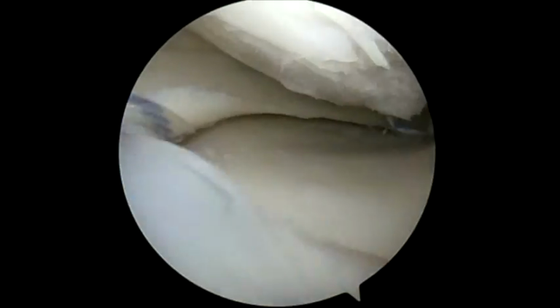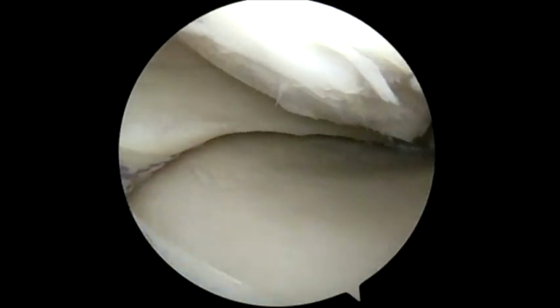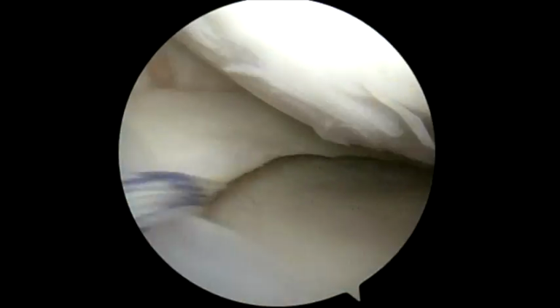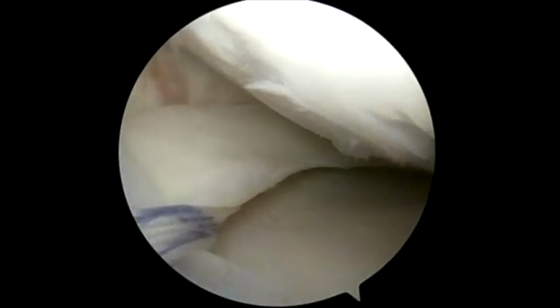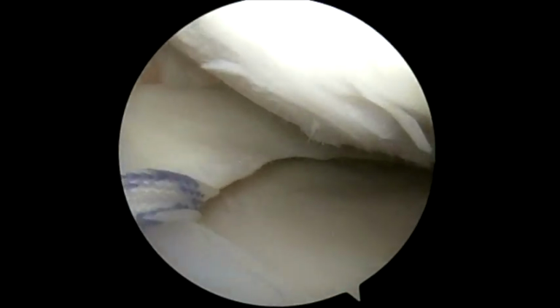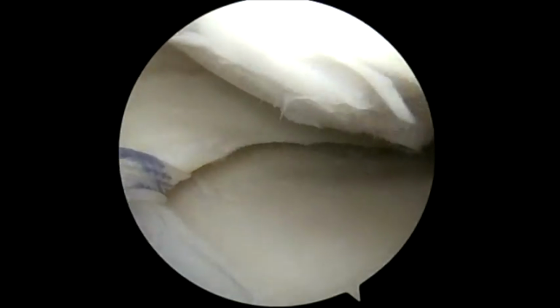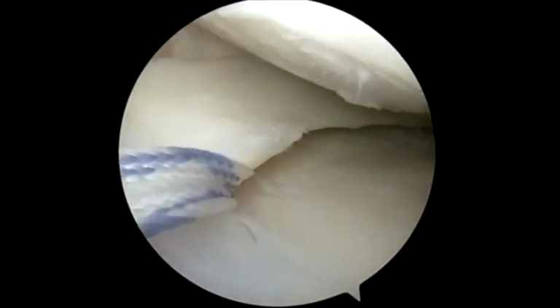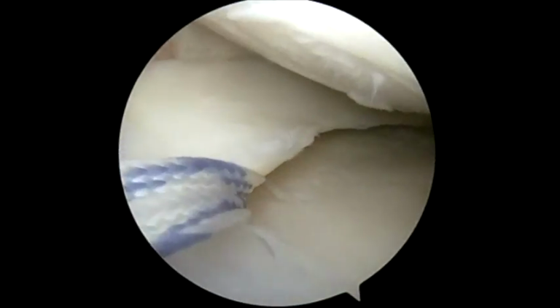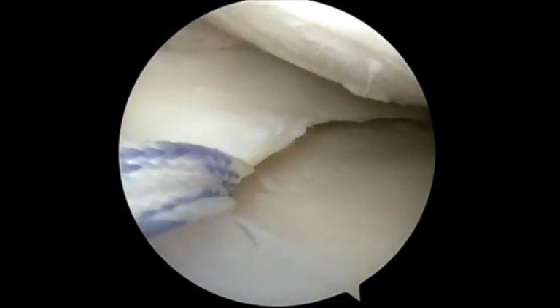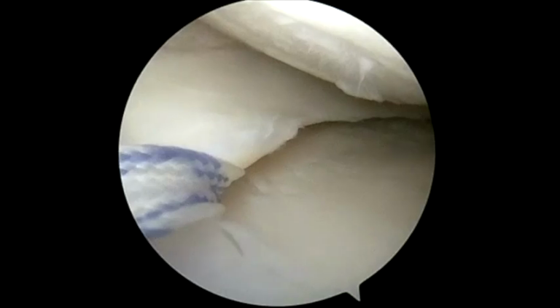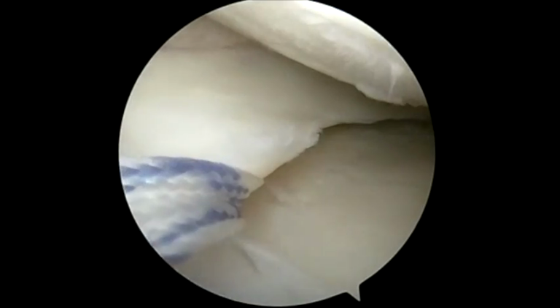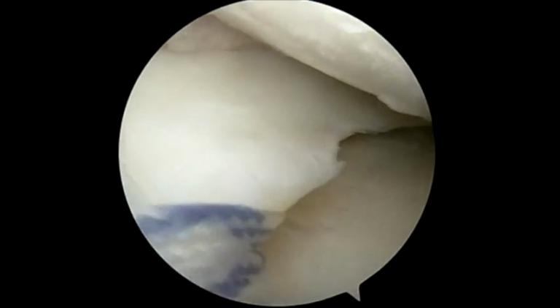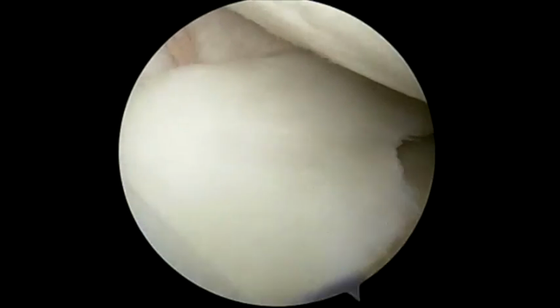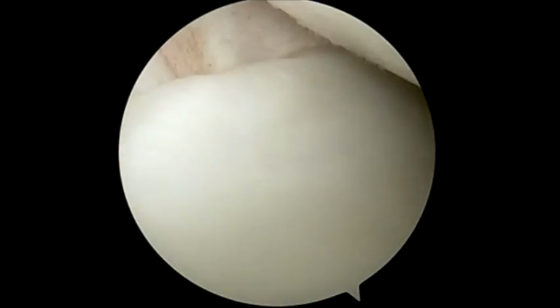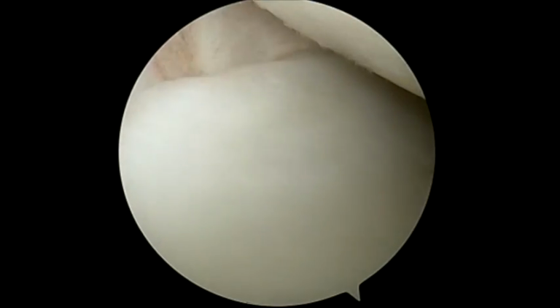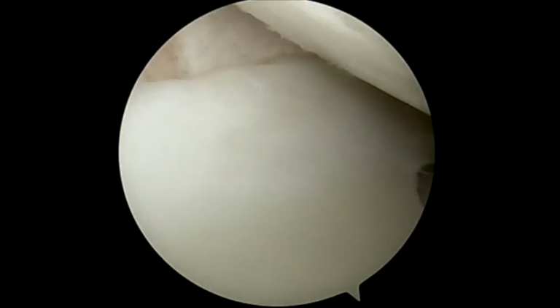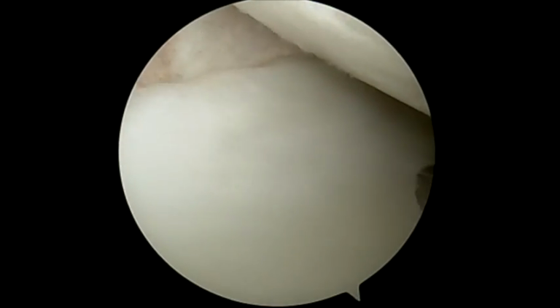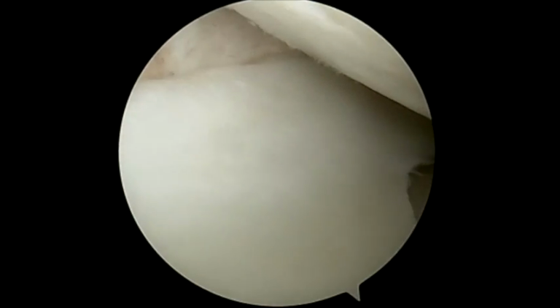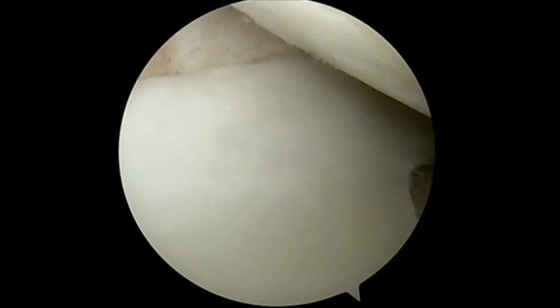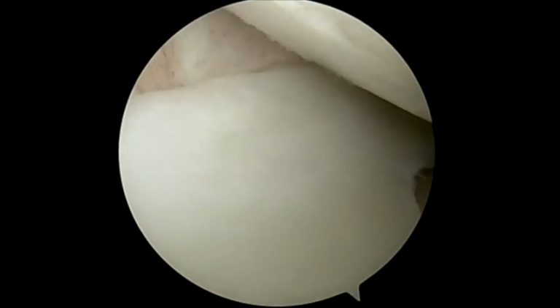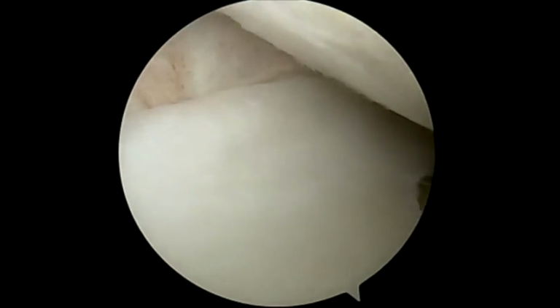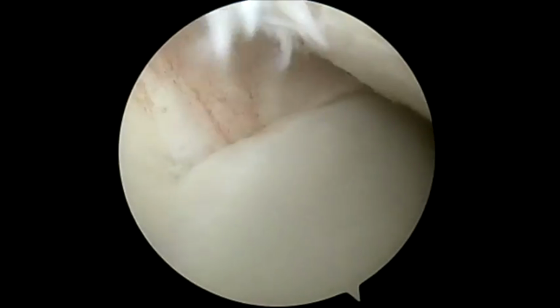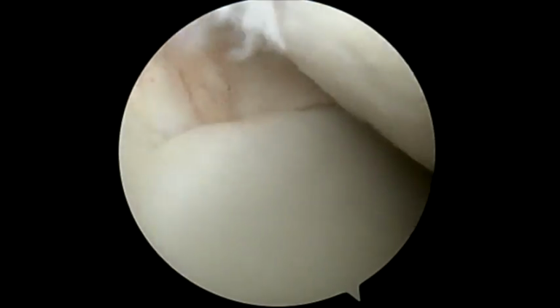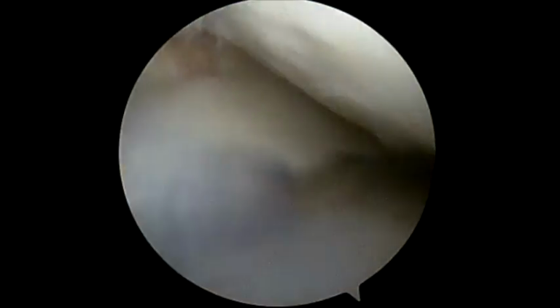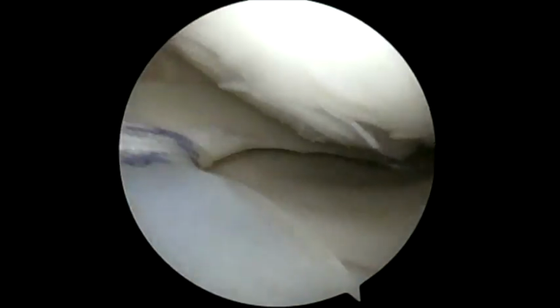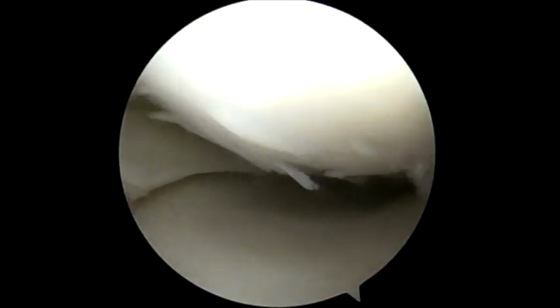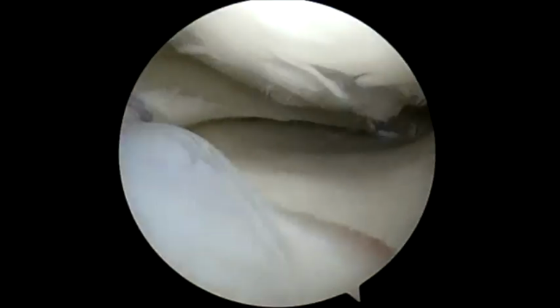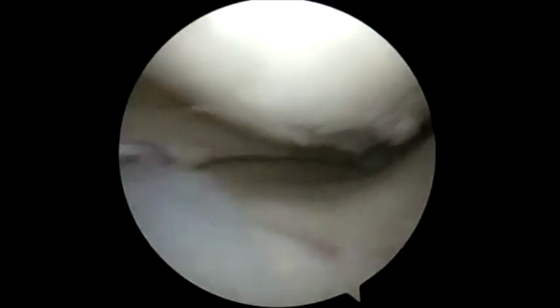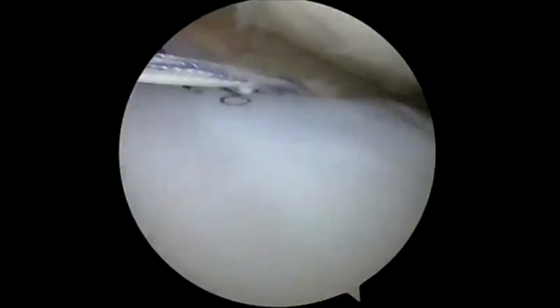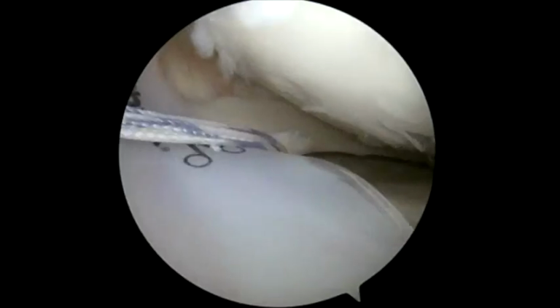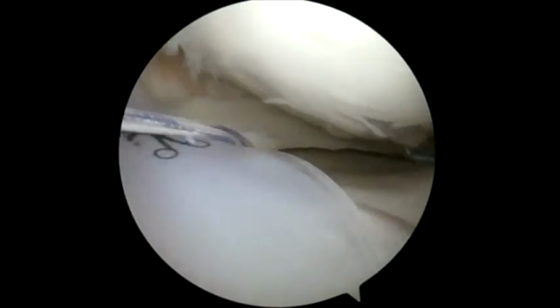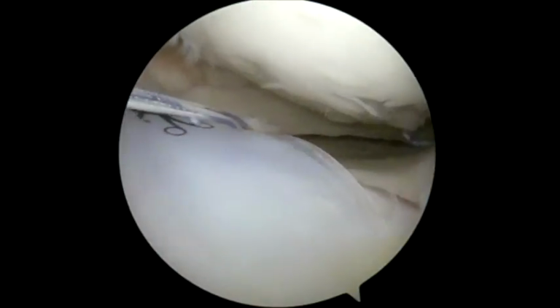We use a suture lasso to pass a horizontal suture tape through the capsule of the meniscus at the posterior medial aspect of the meniscus.